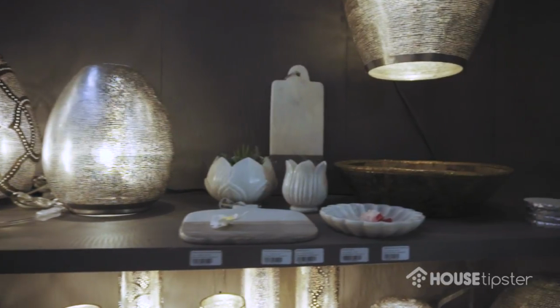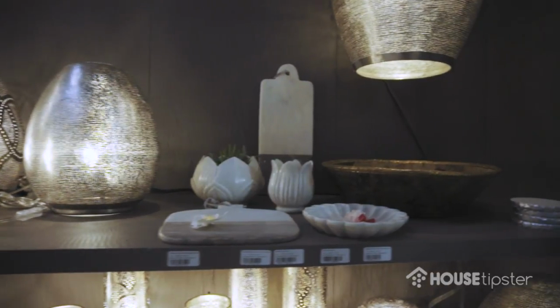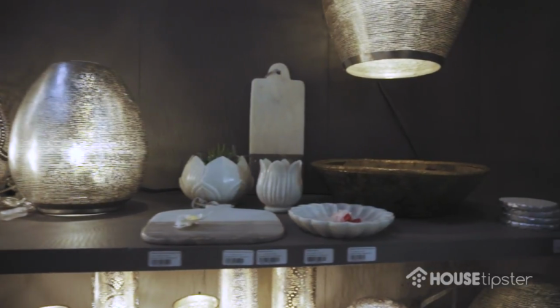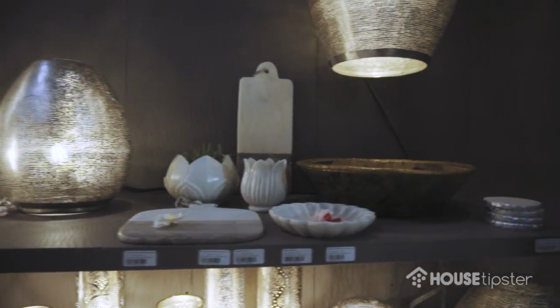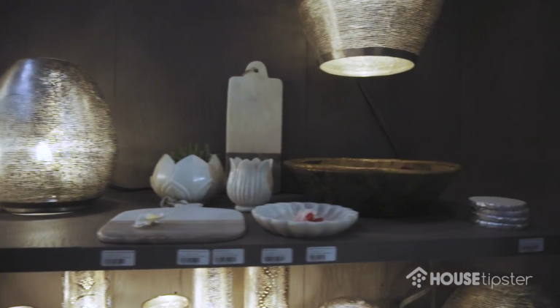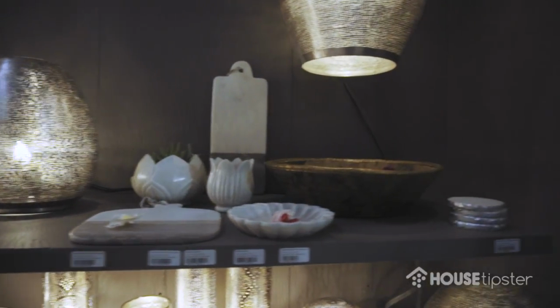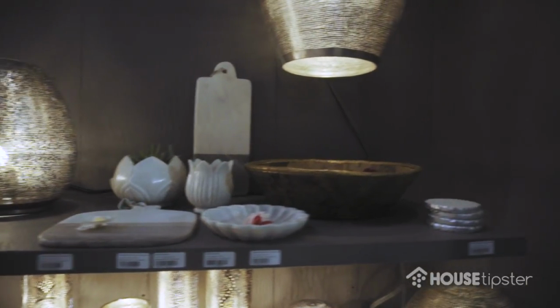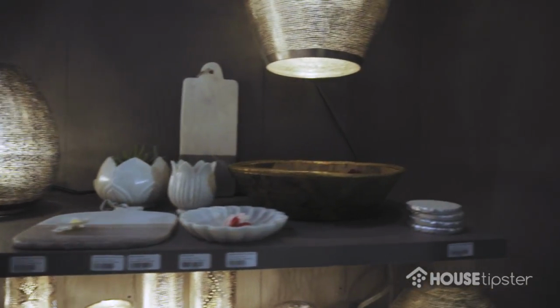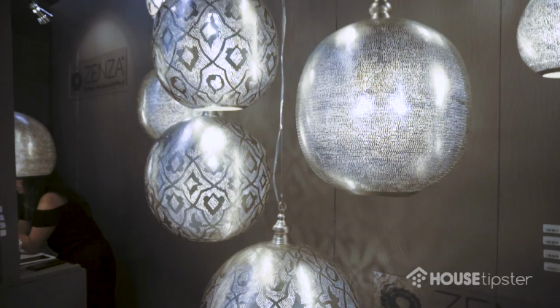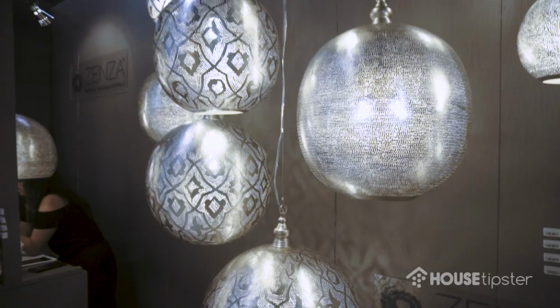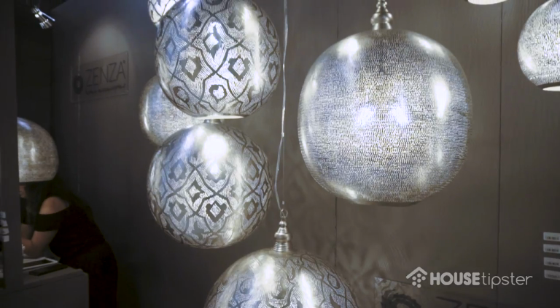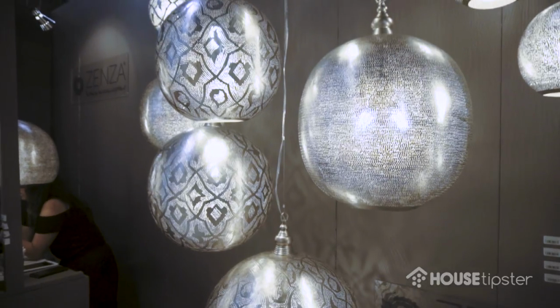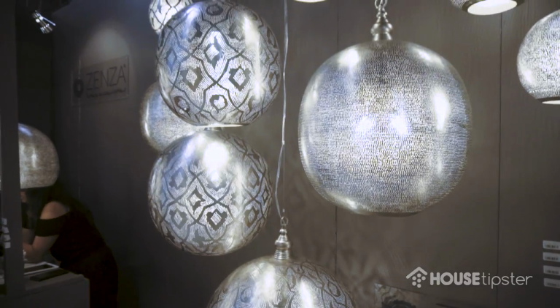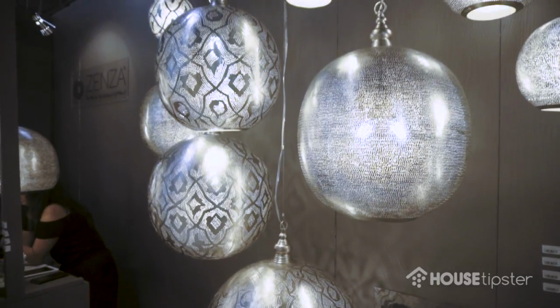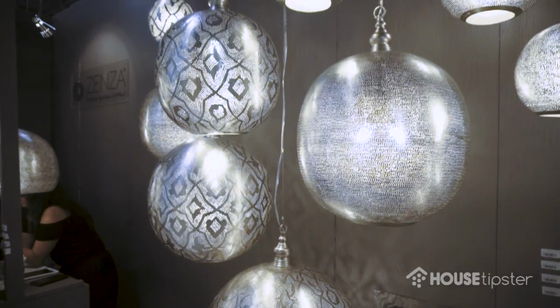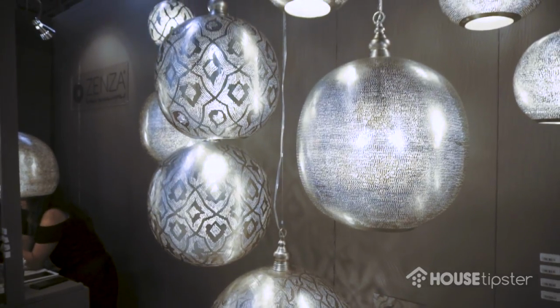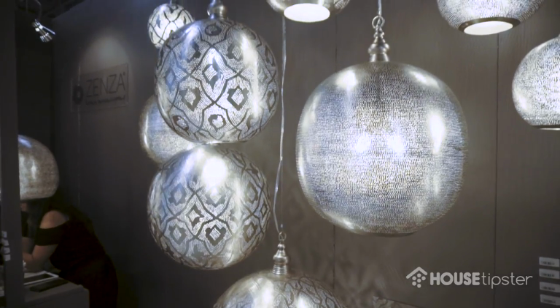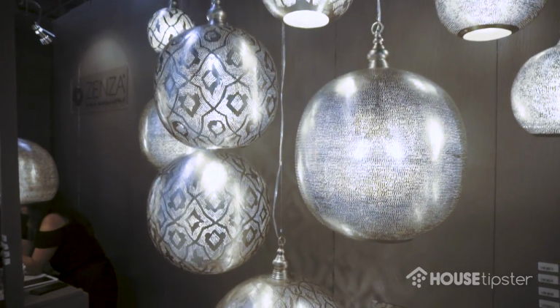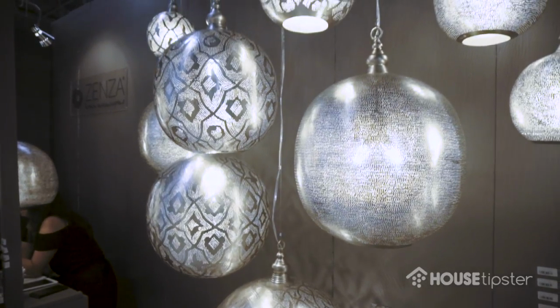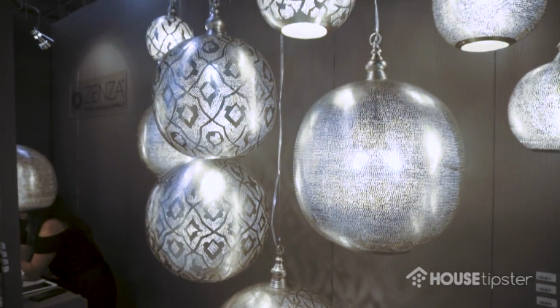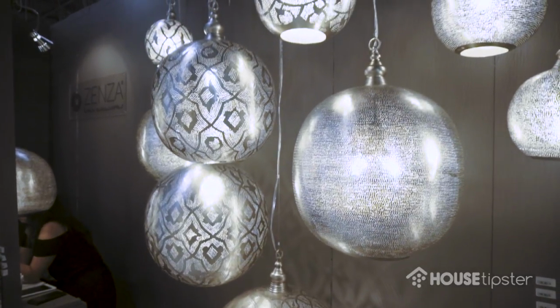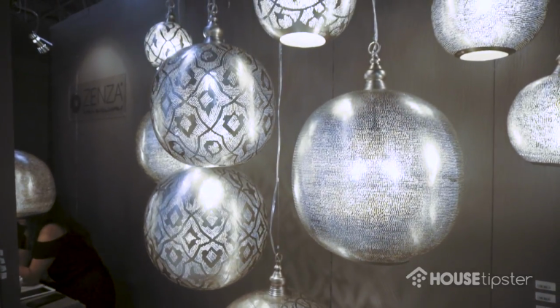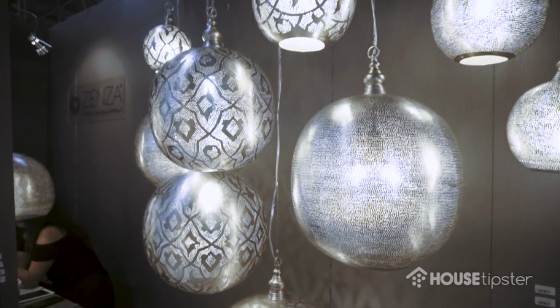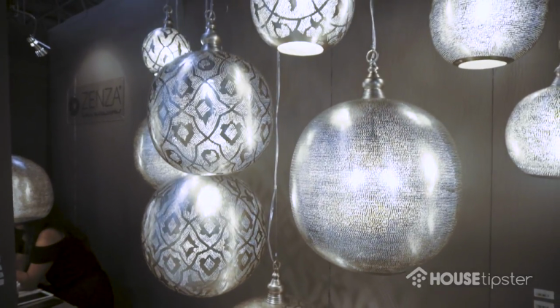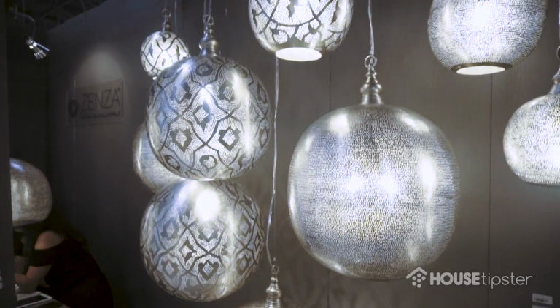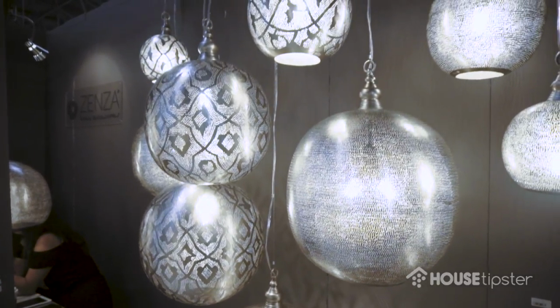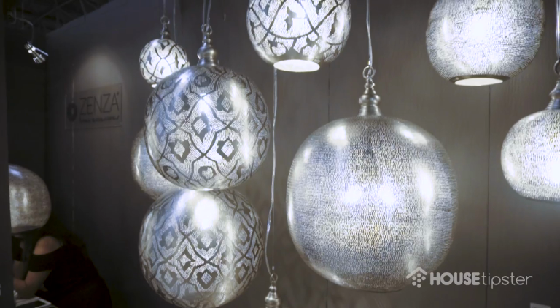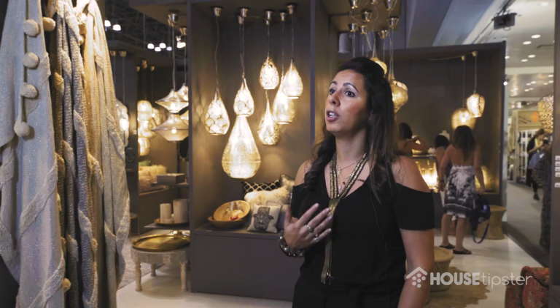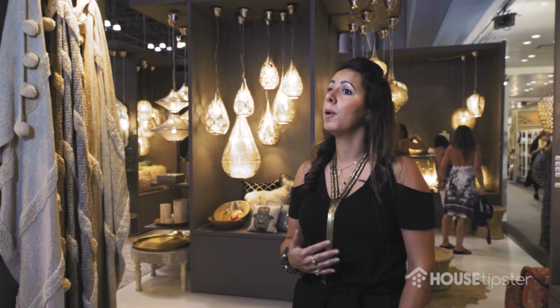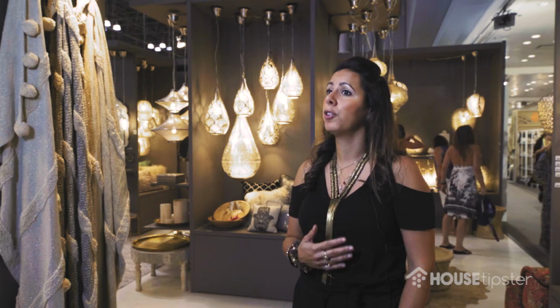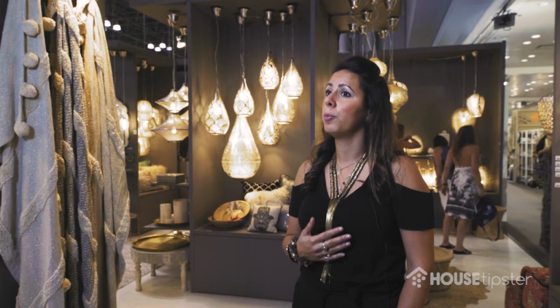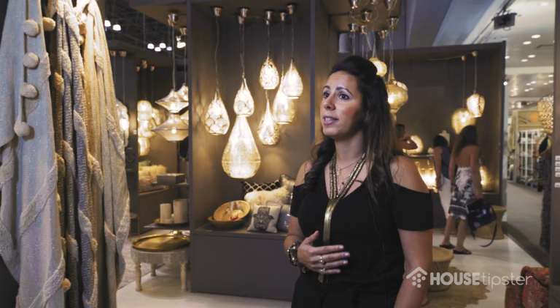We have table lamps, we have pendant lamps, and for the Christmas season we see that a lot of people are going for the brass.